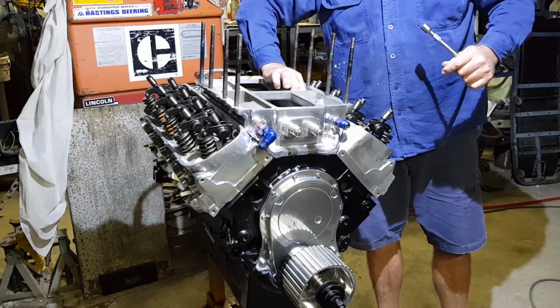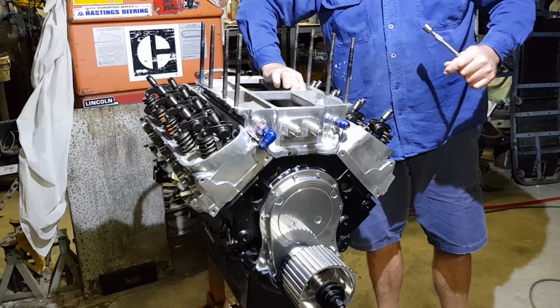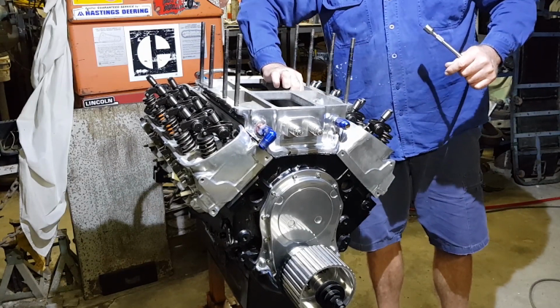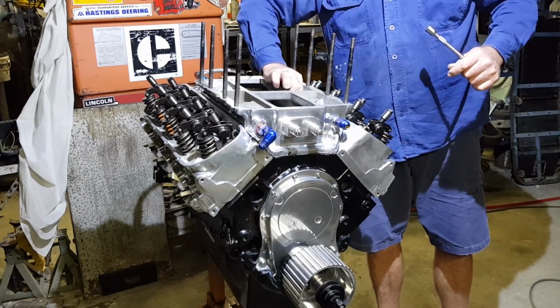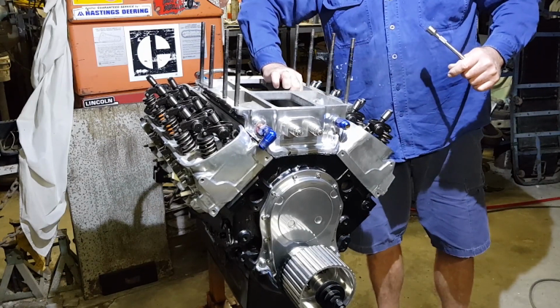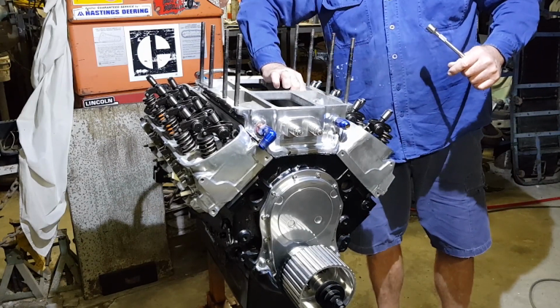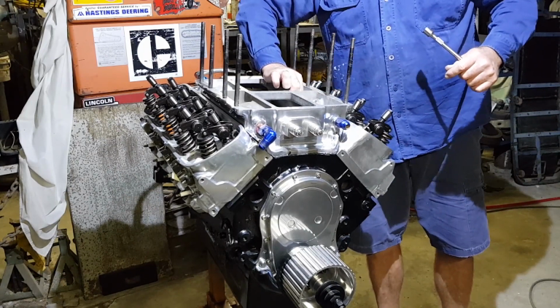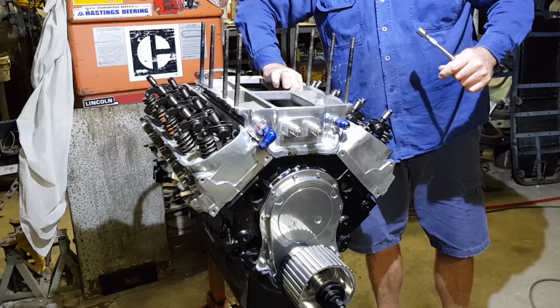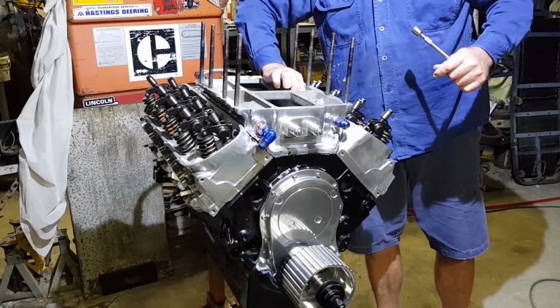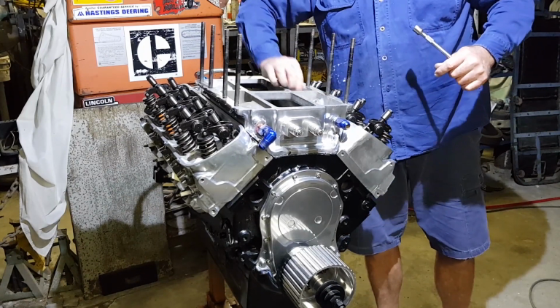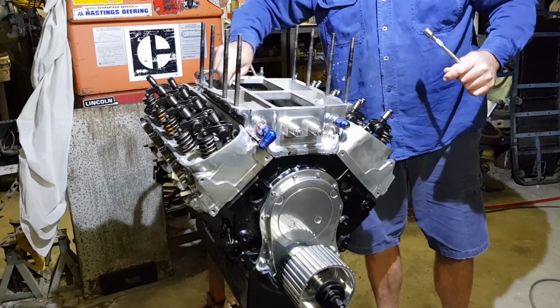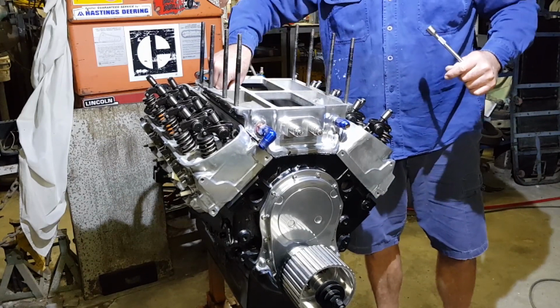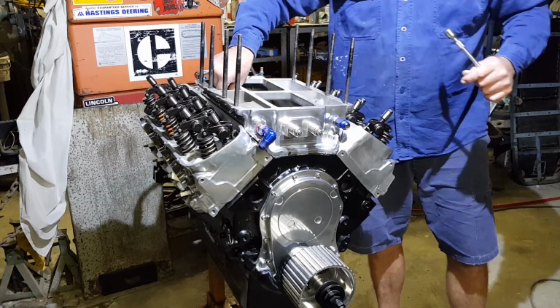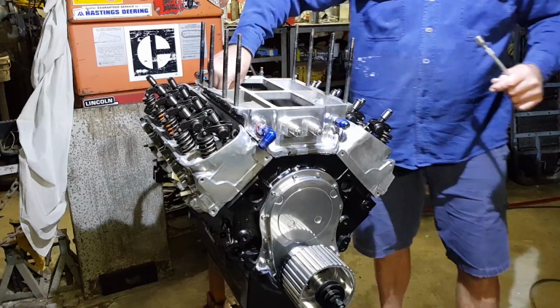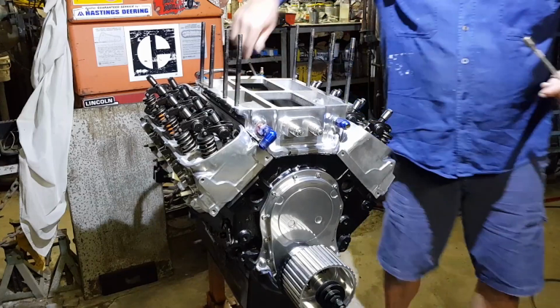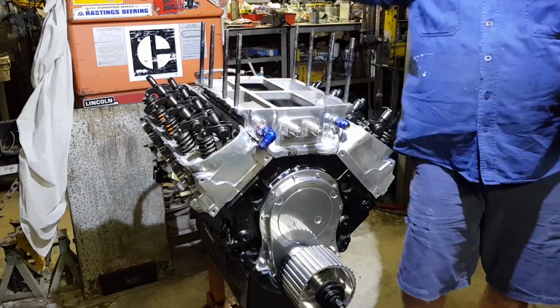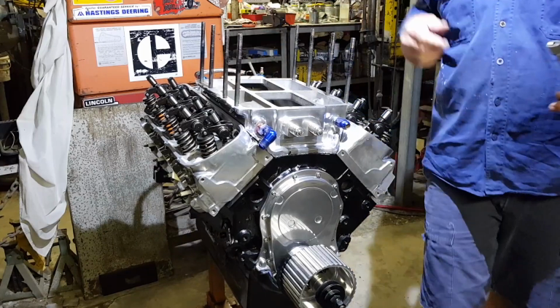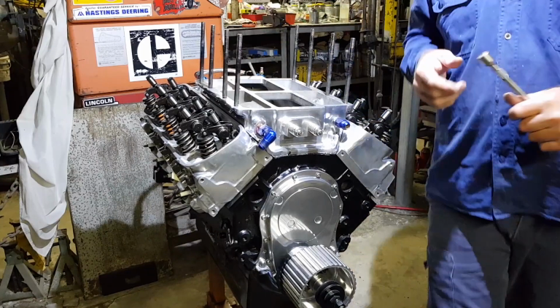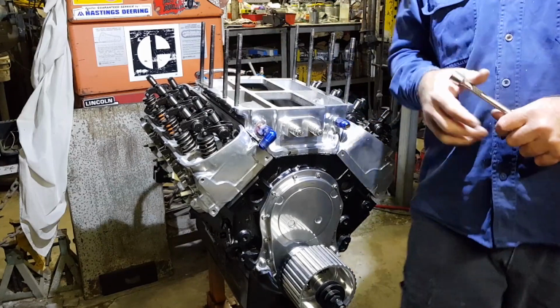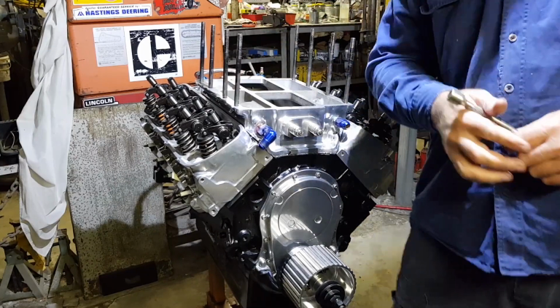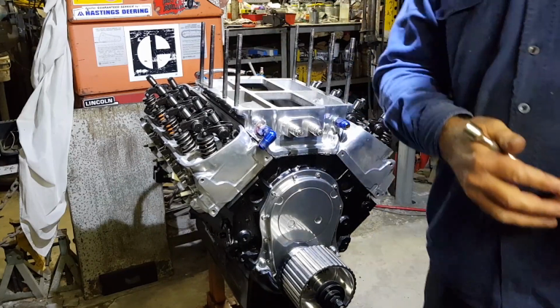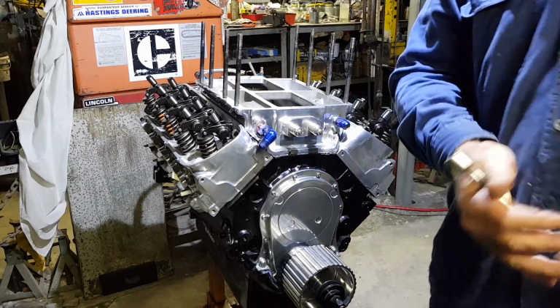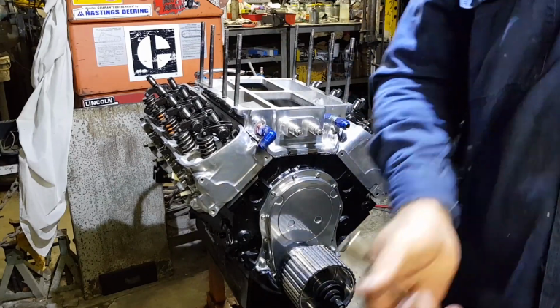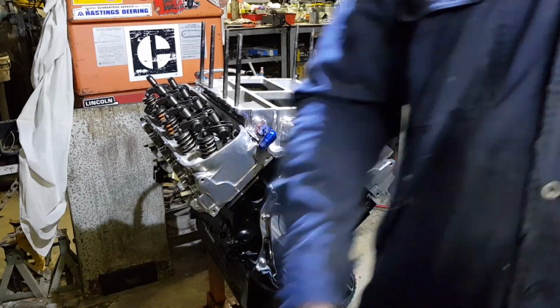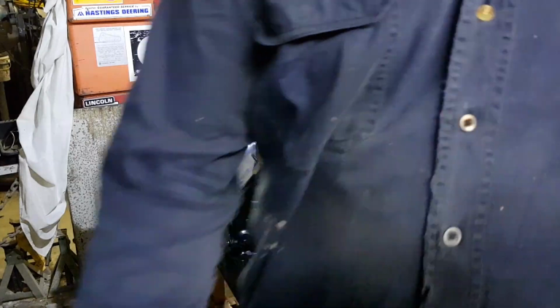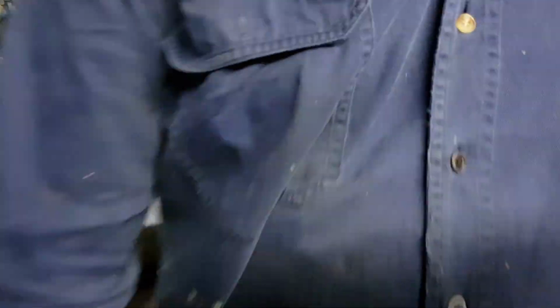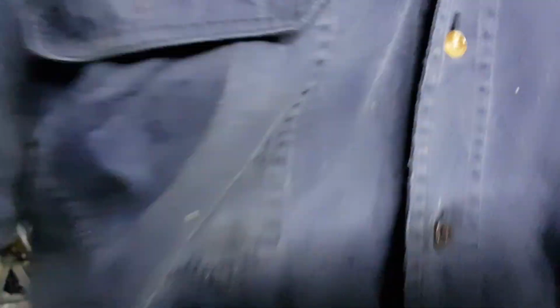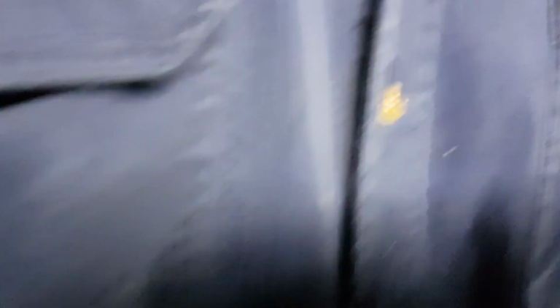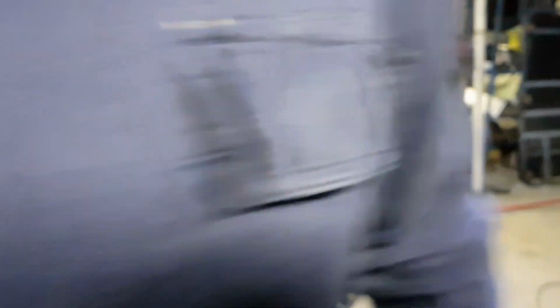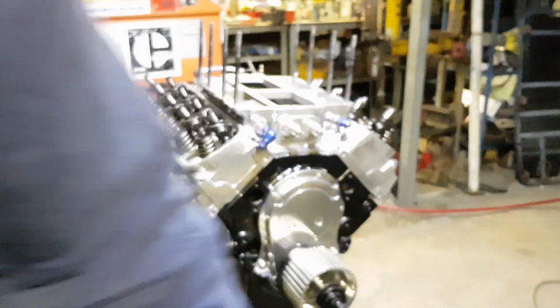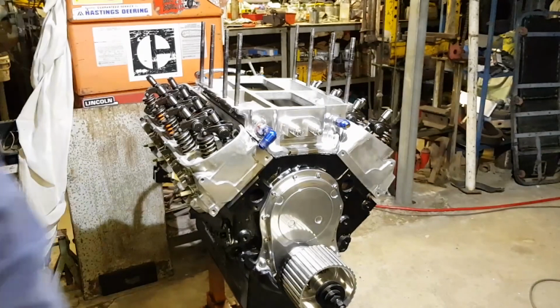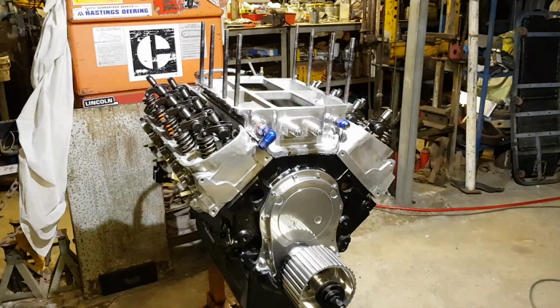Get all the bolts in and started, then tighten it down evenly in an X-shaped pattern.